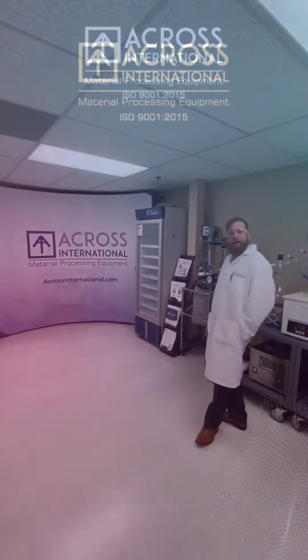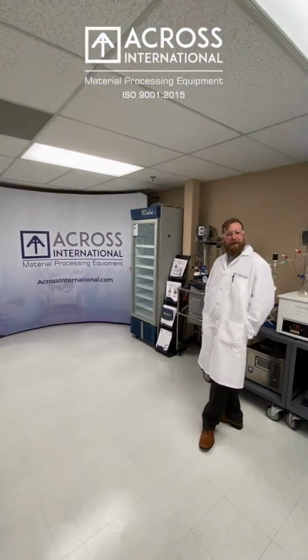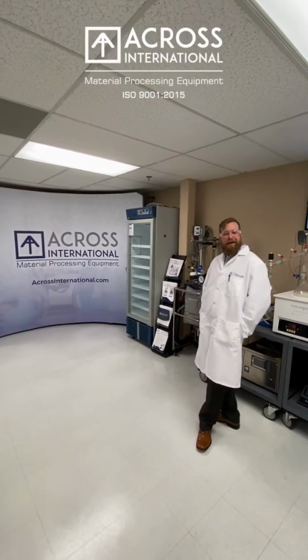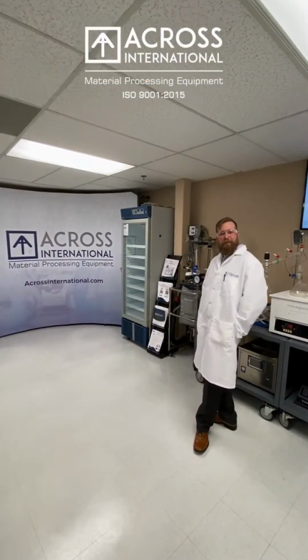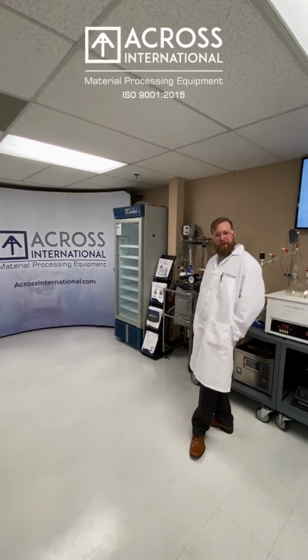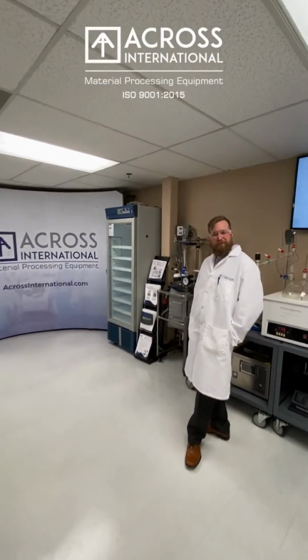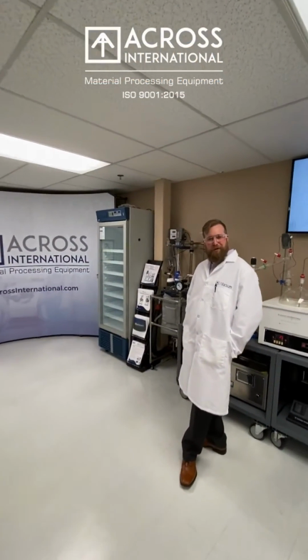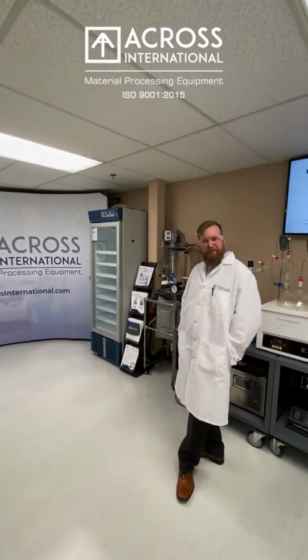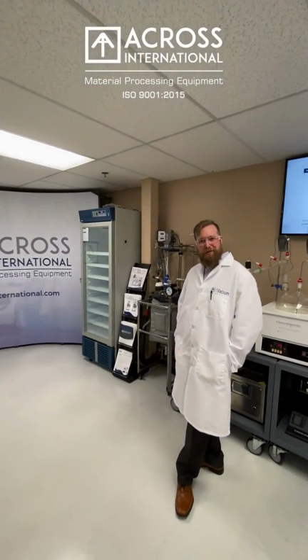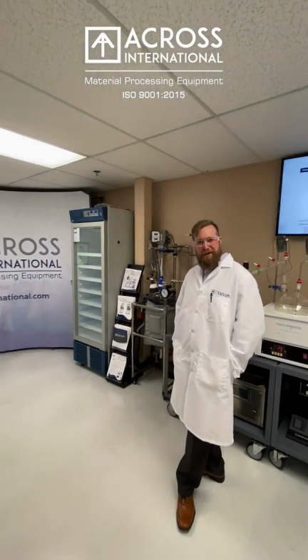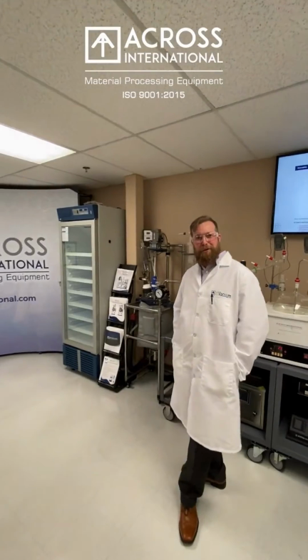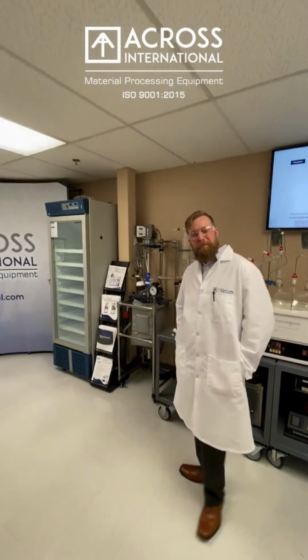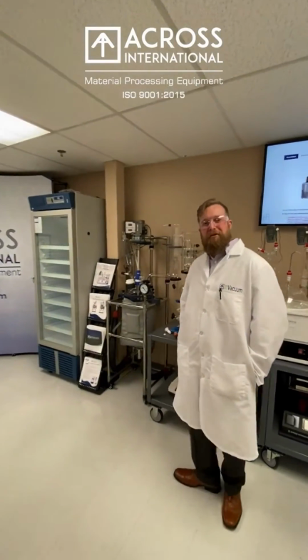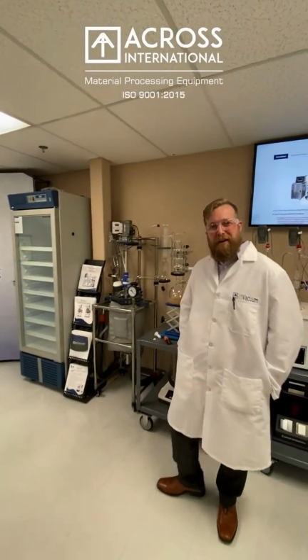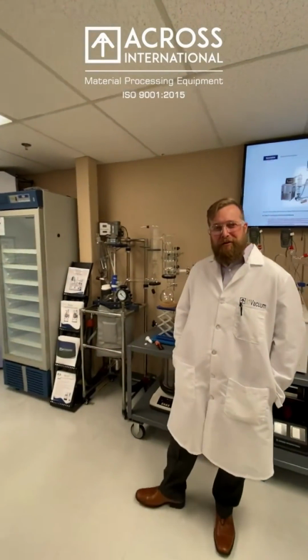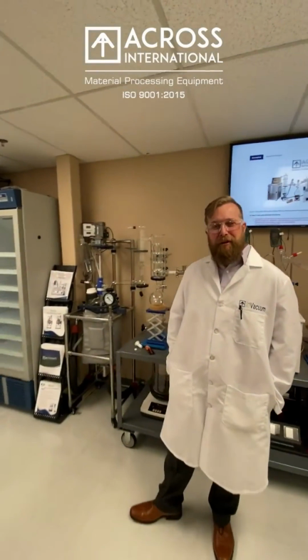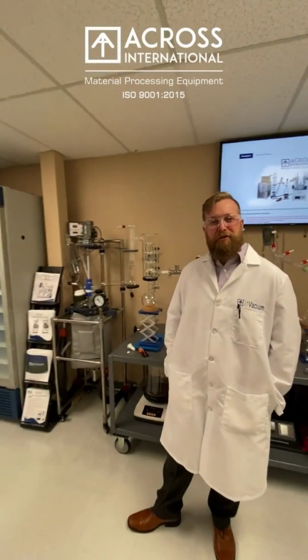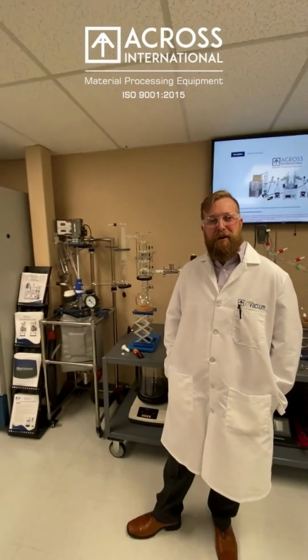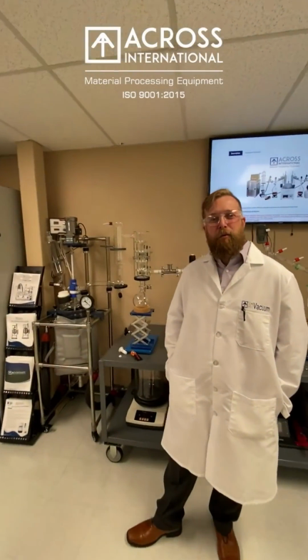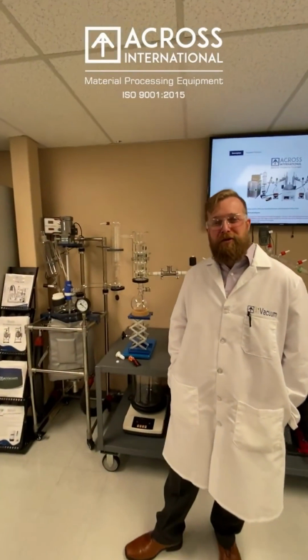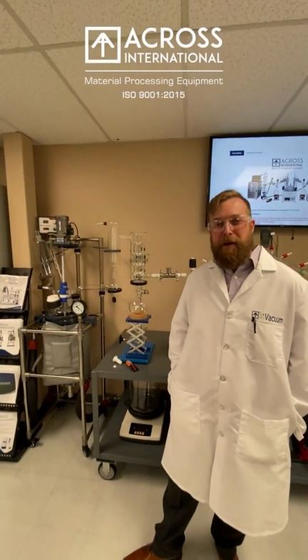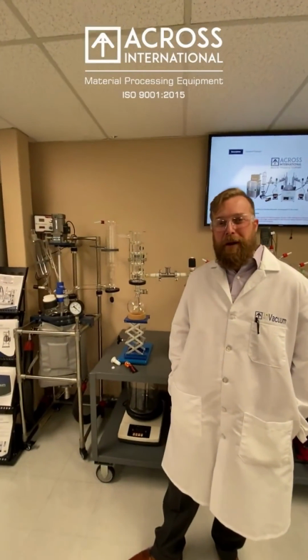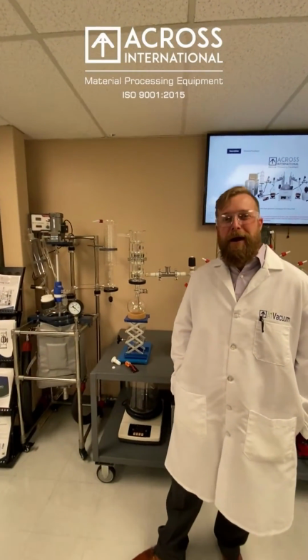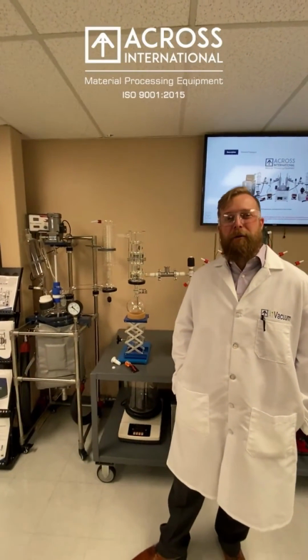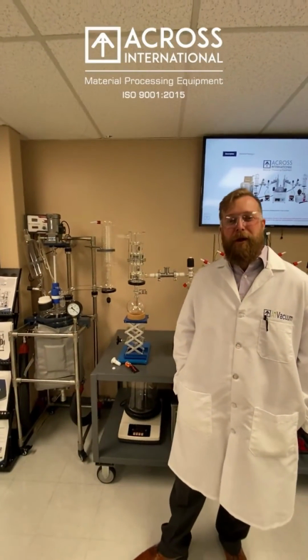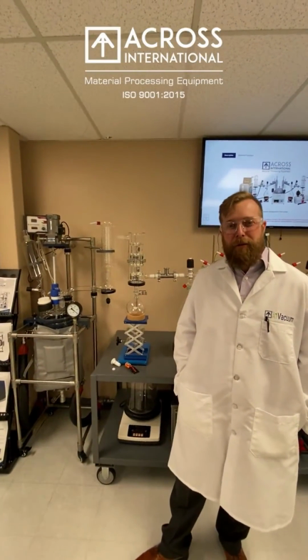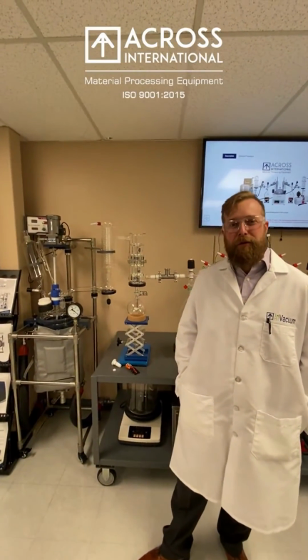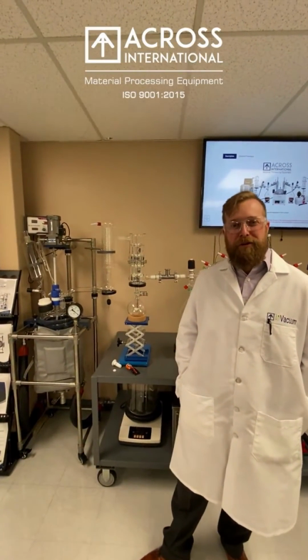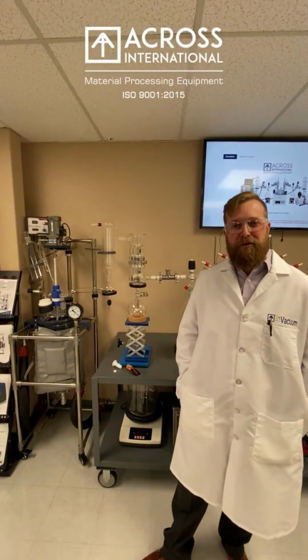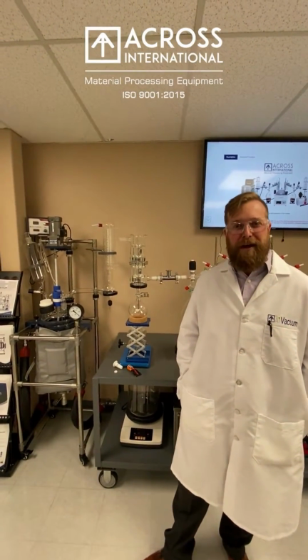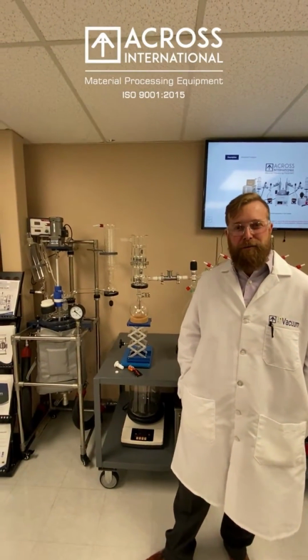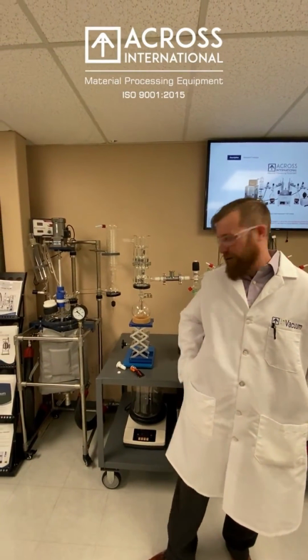Hi, welcome to Across International. Today on Tech Tuesday, we'll be talking about how to properly grease a vacuum joint.